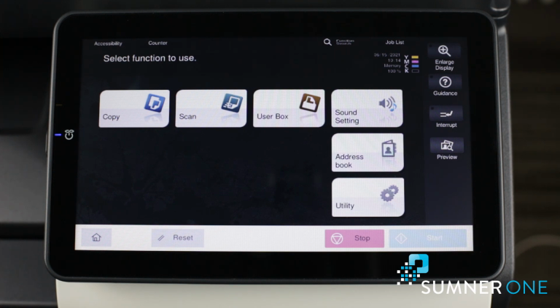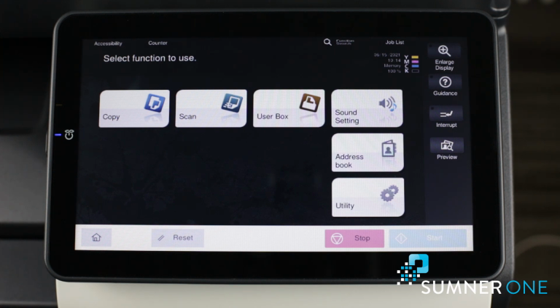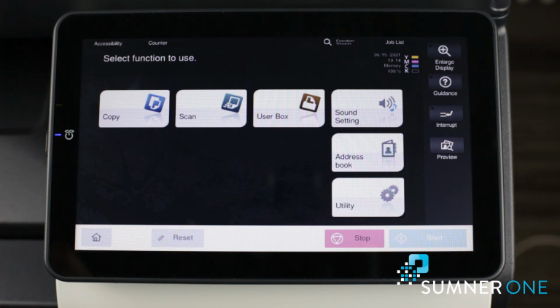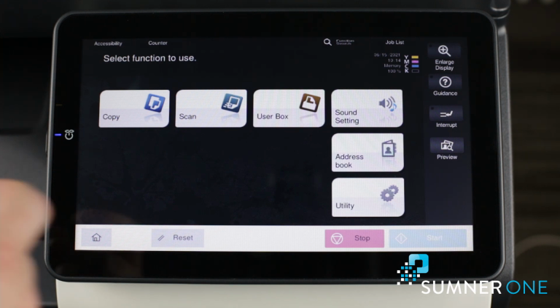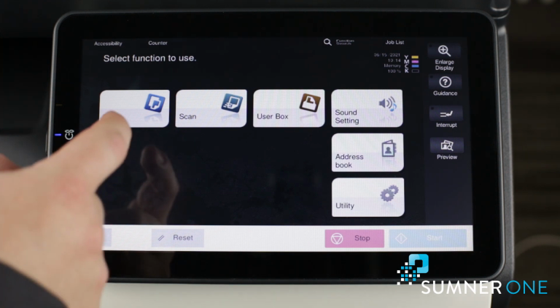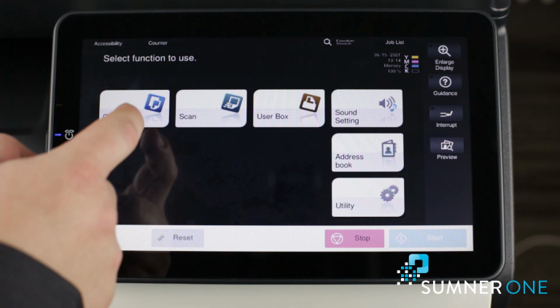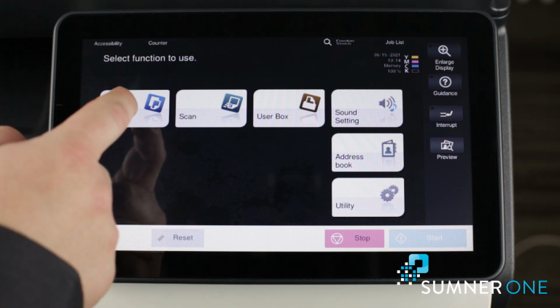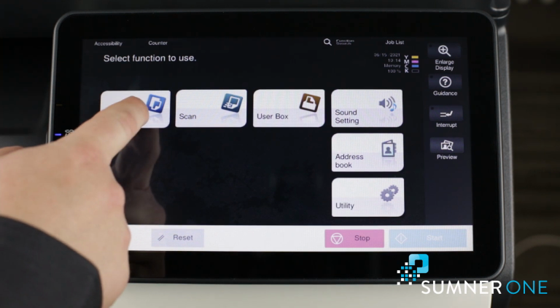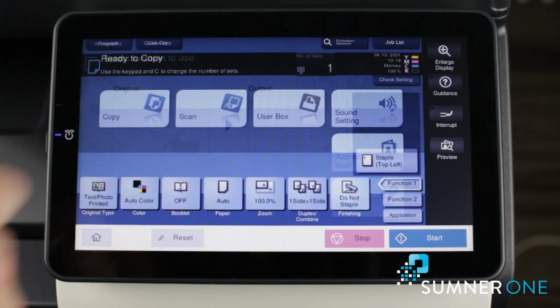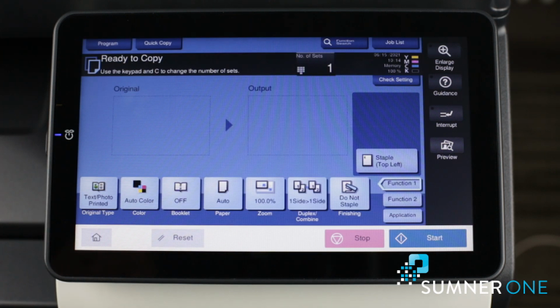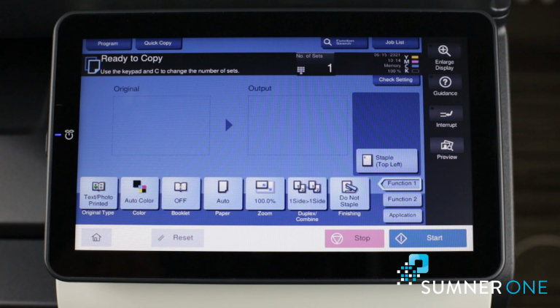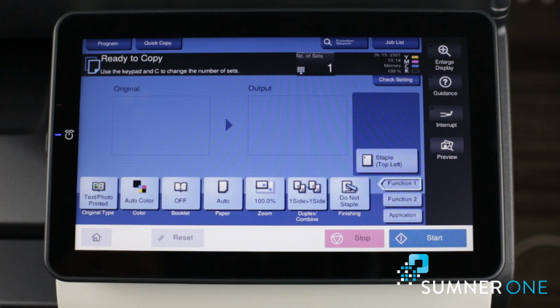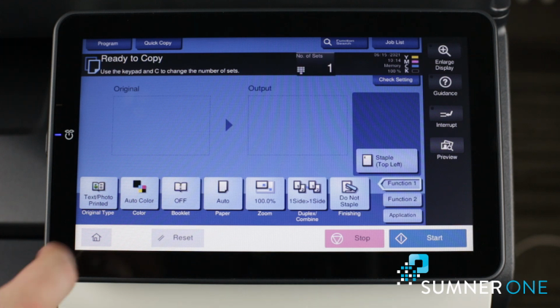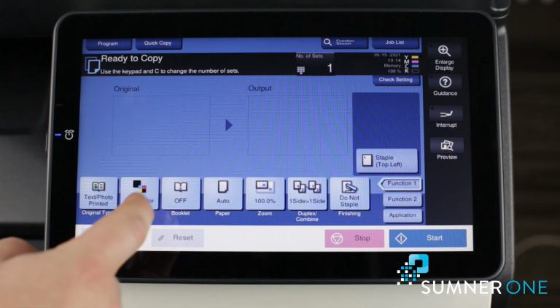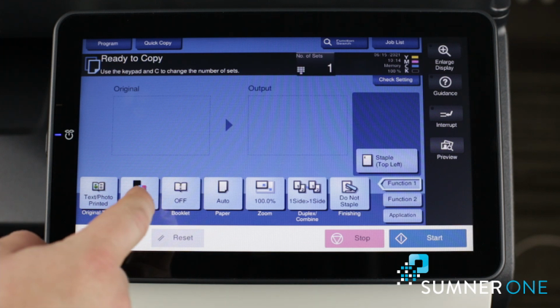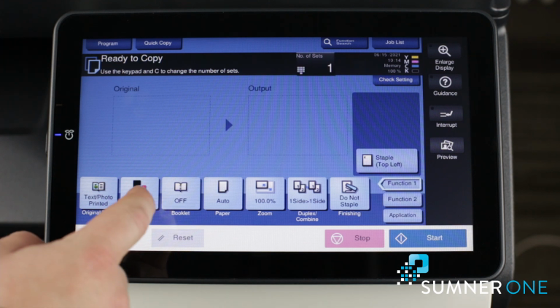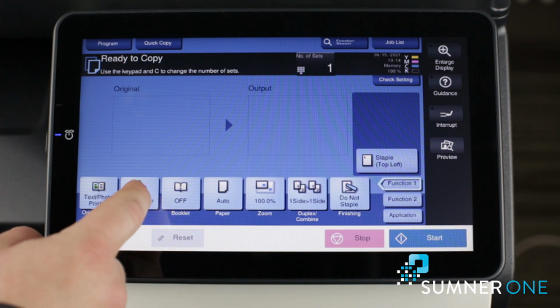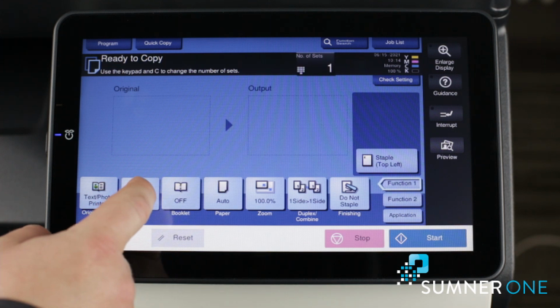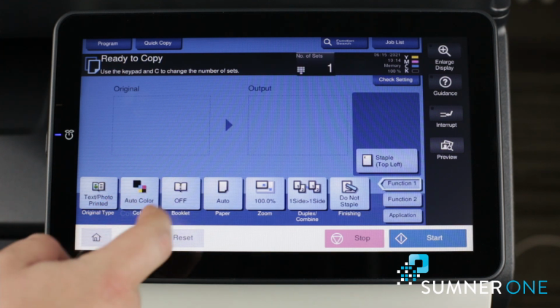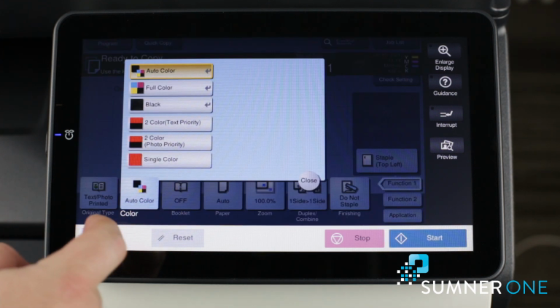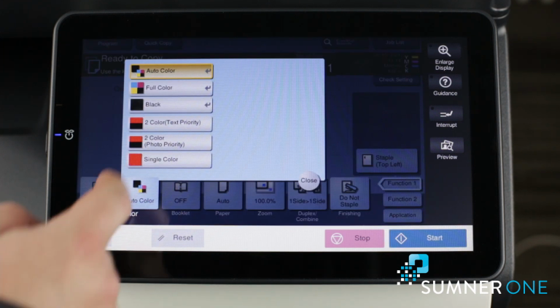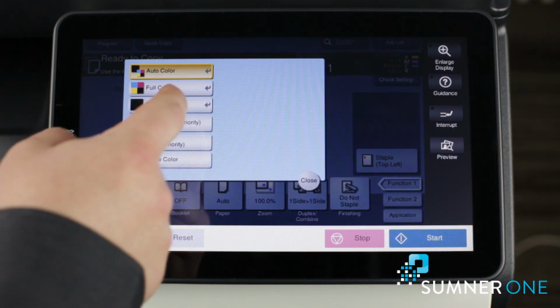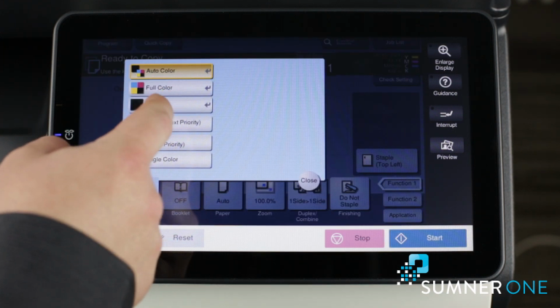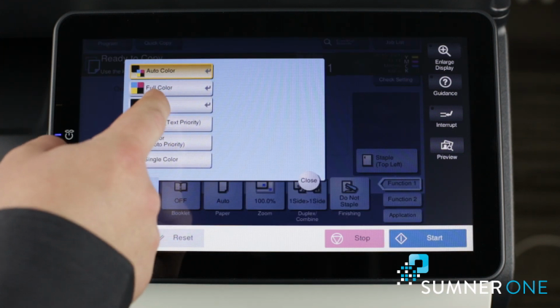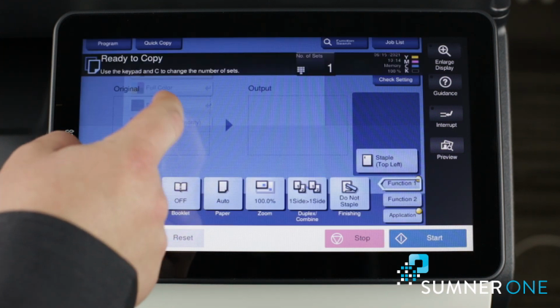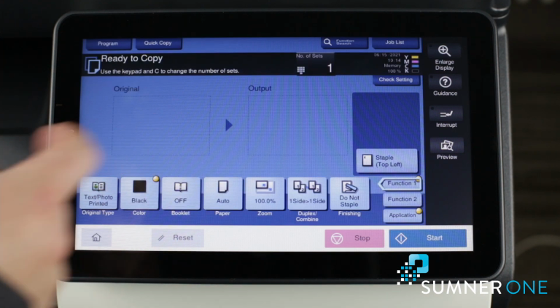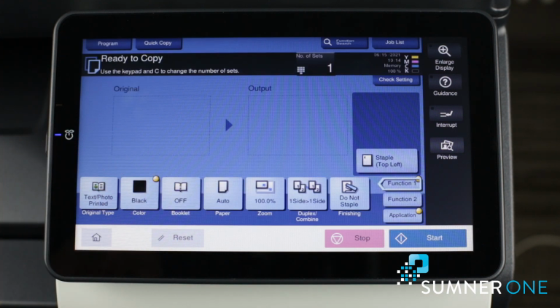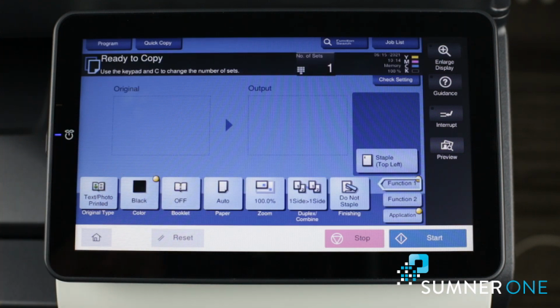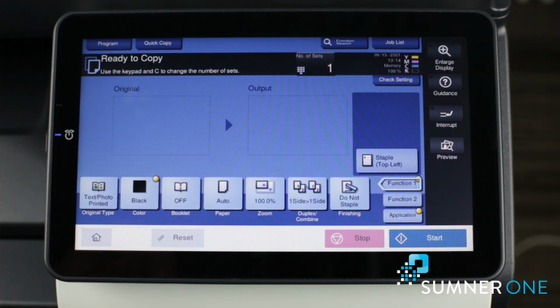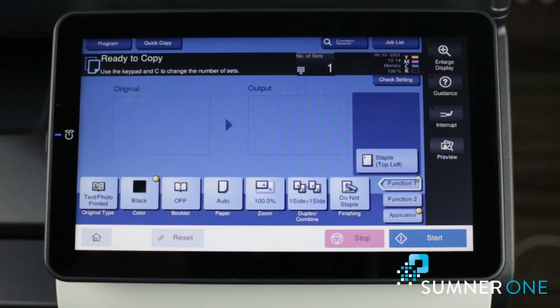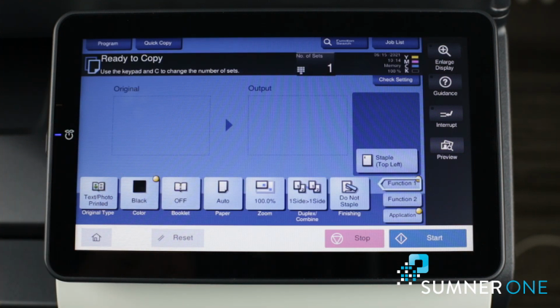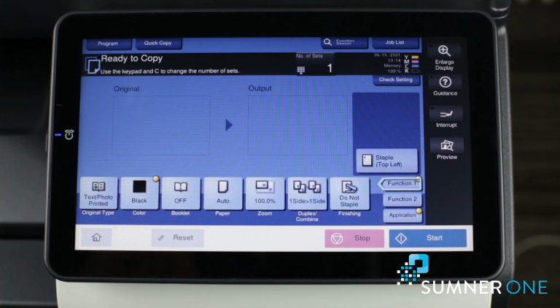First of all, we'll go to copy. Instead of auto color, we'll choose black, so we're saving on costs.